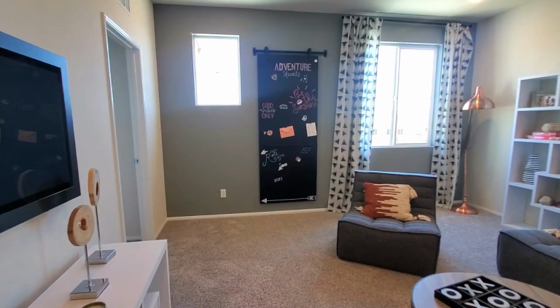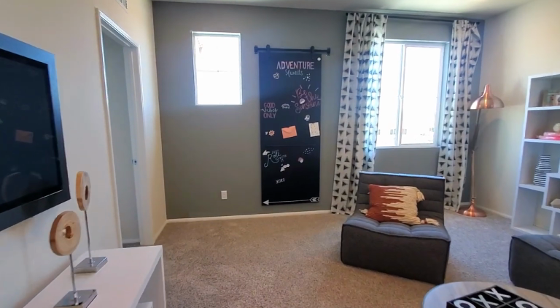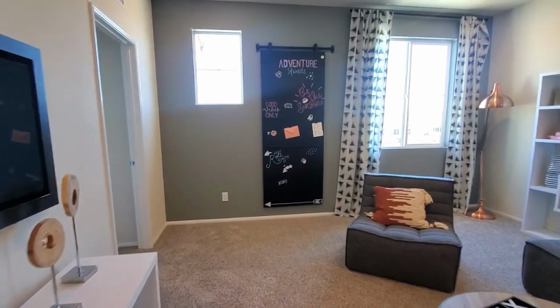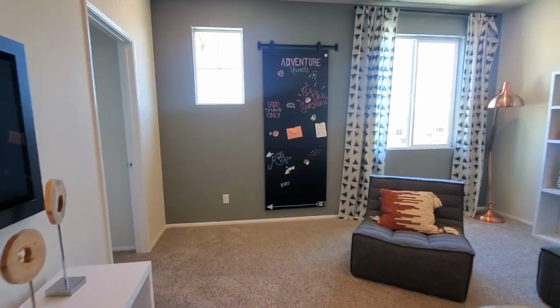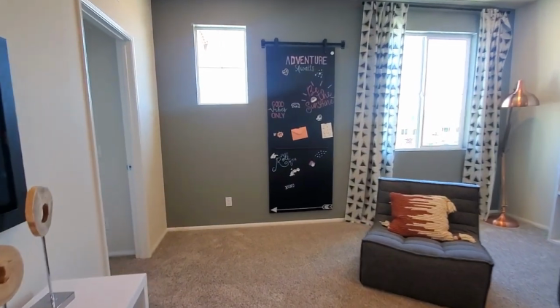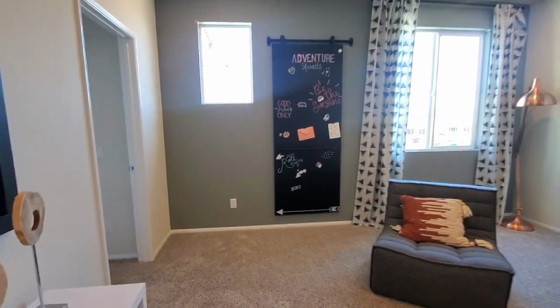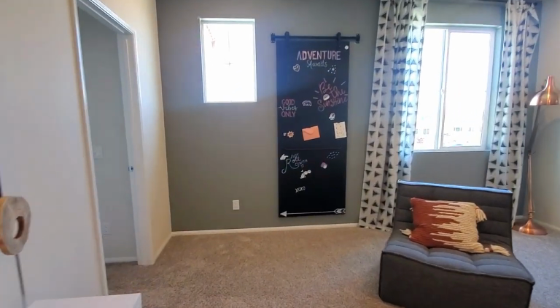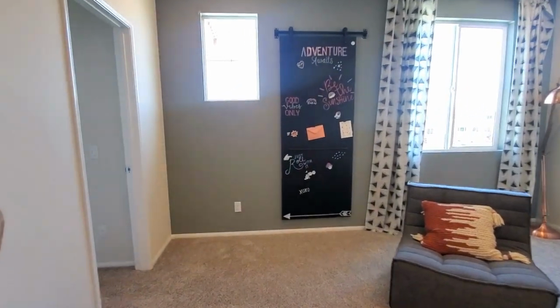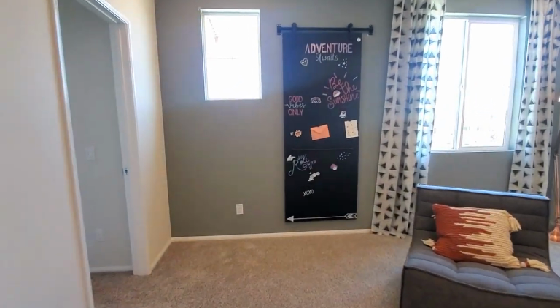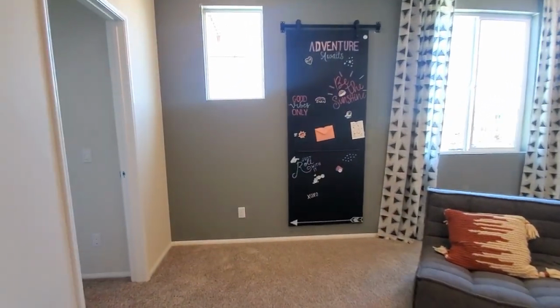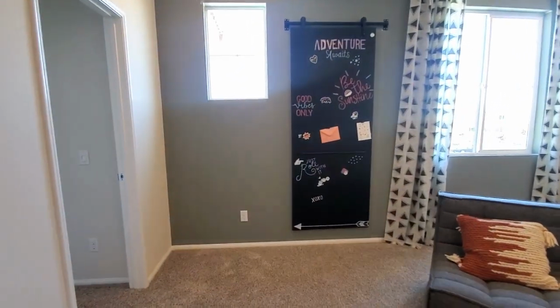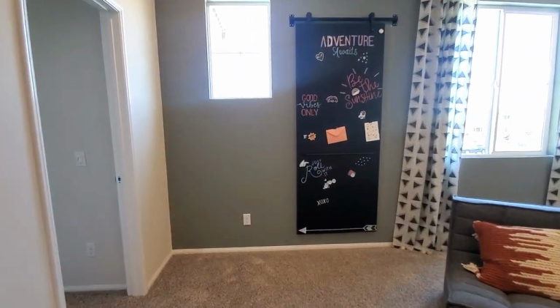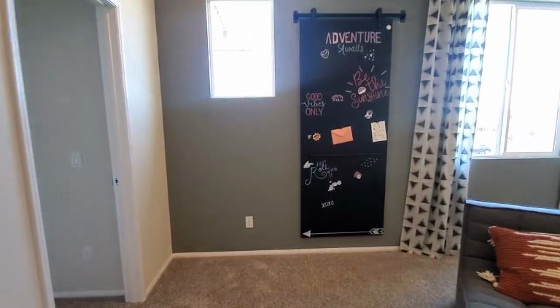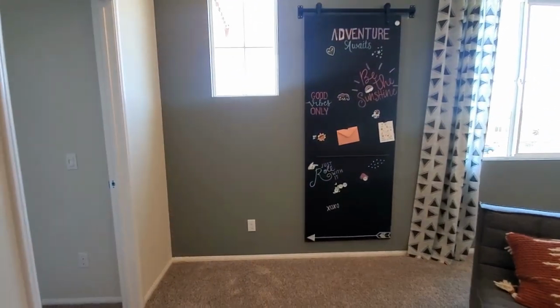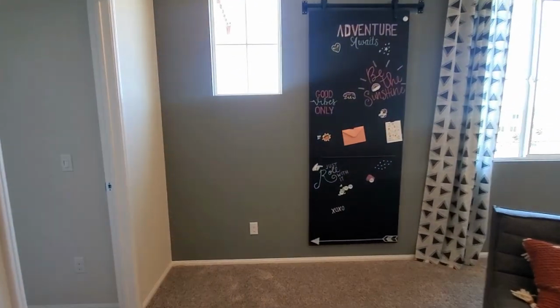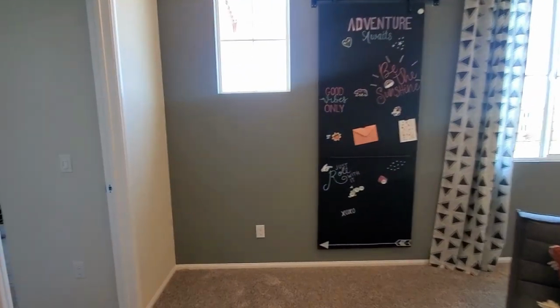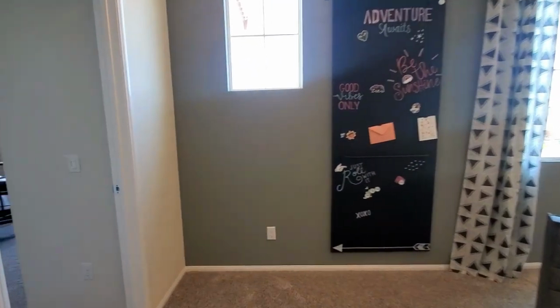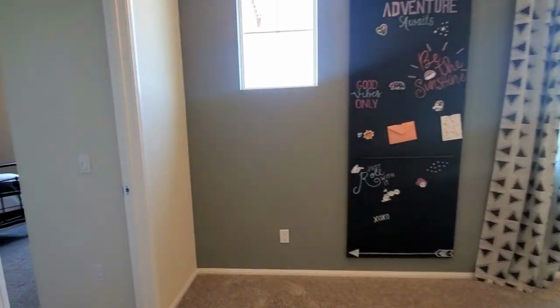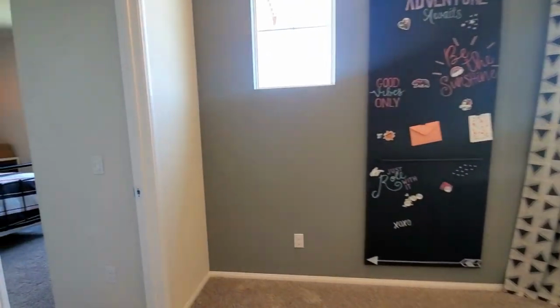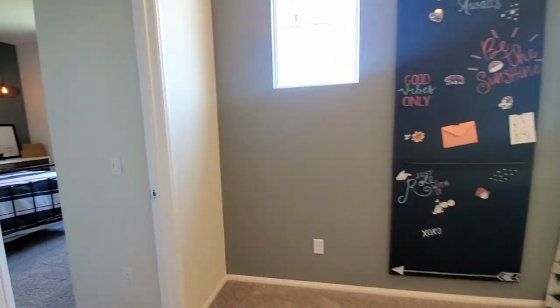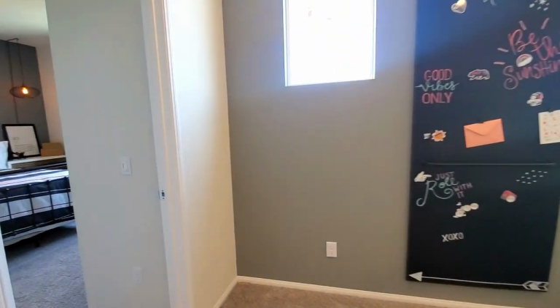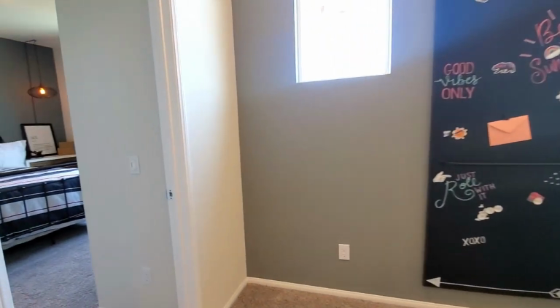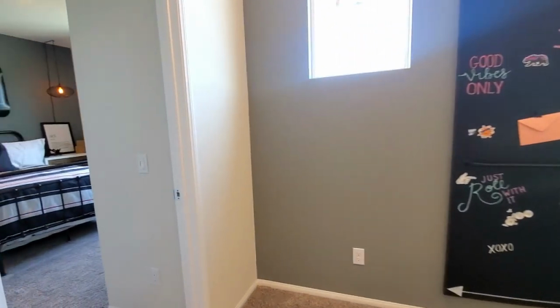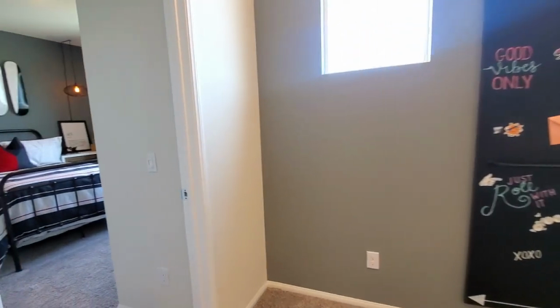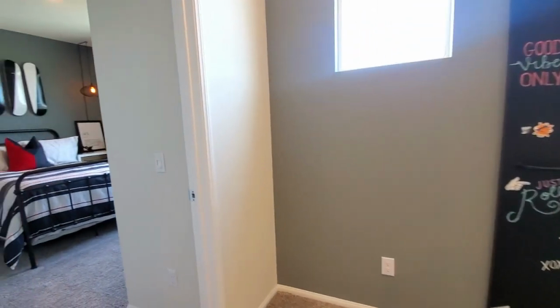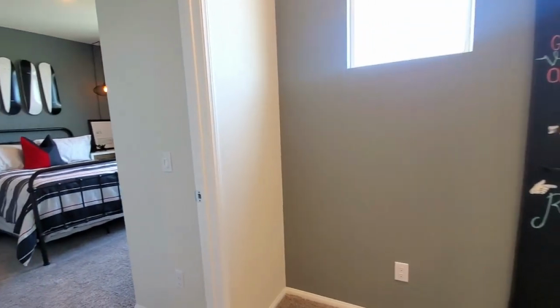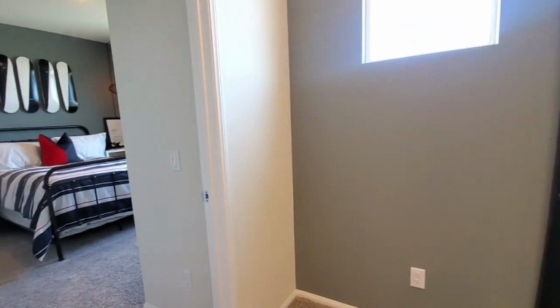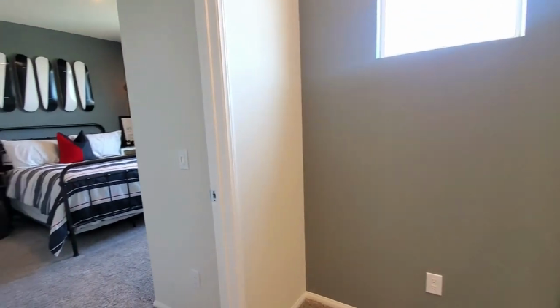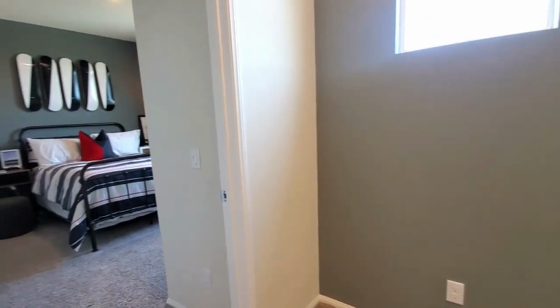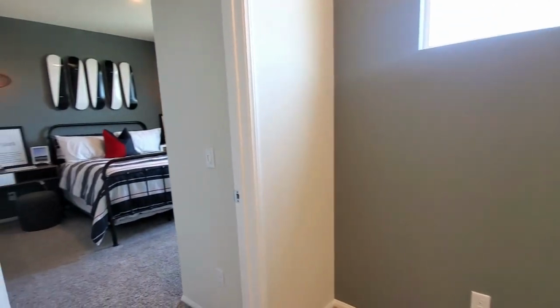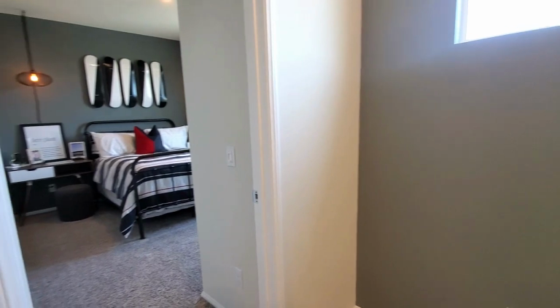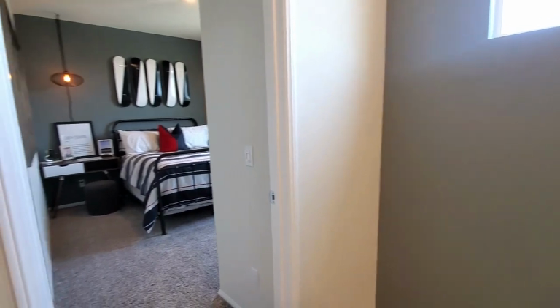Isn't this home gorgeous? What's your favorite room so far in this beautiful home? Please let me know in the comments below.